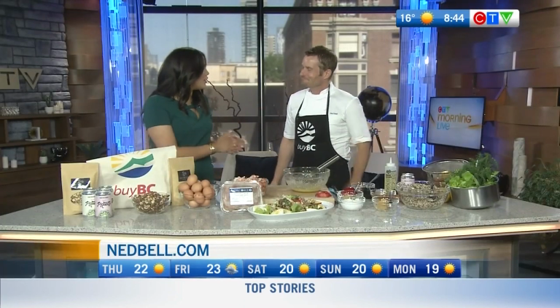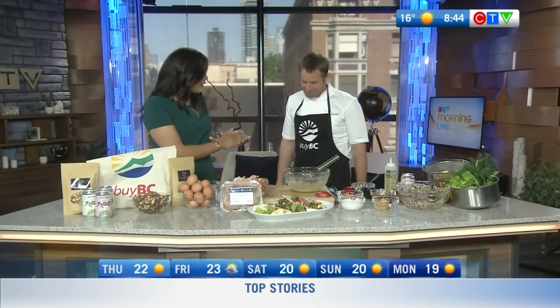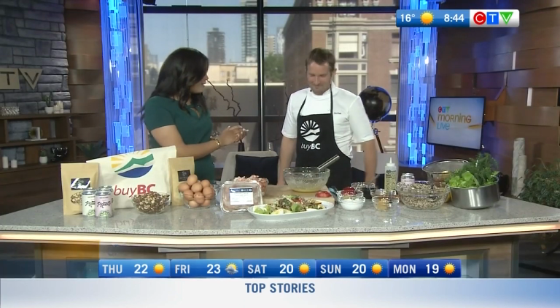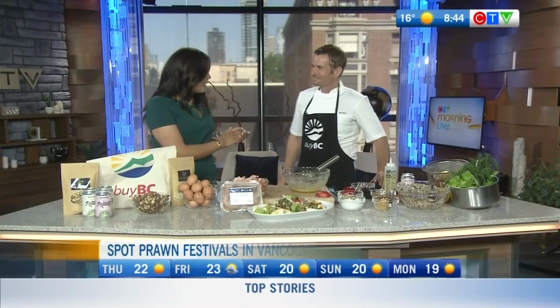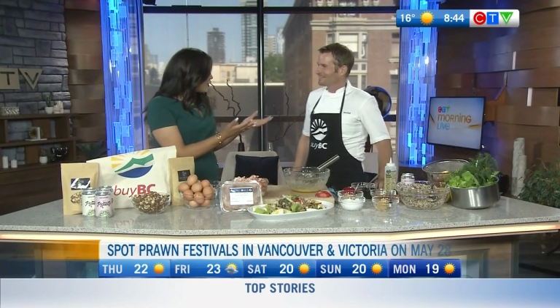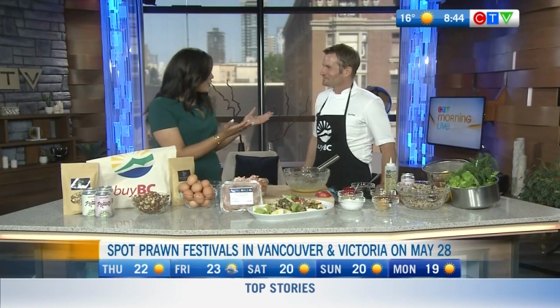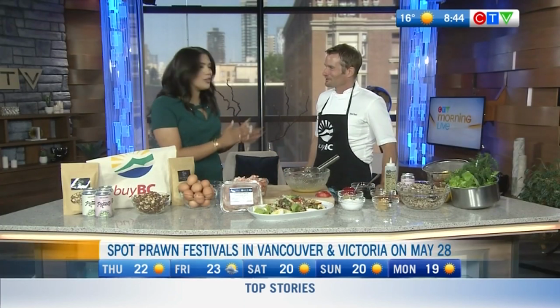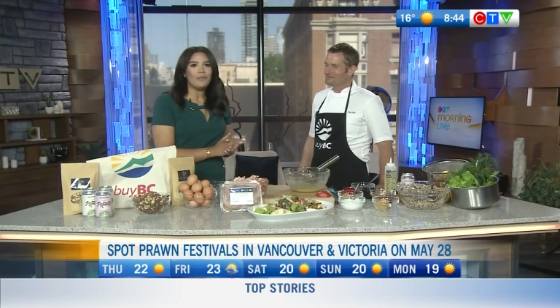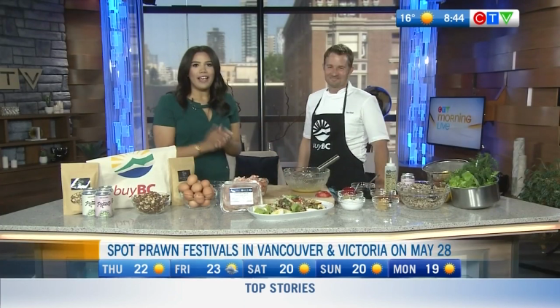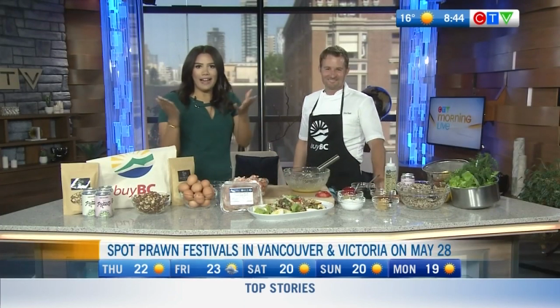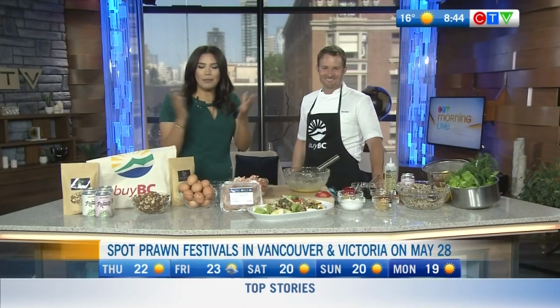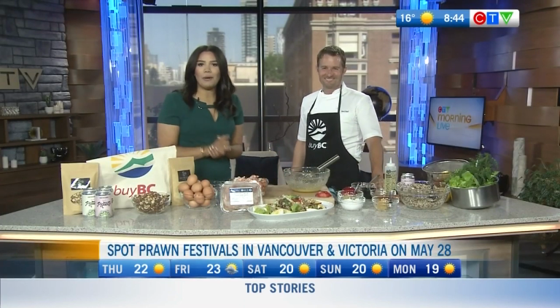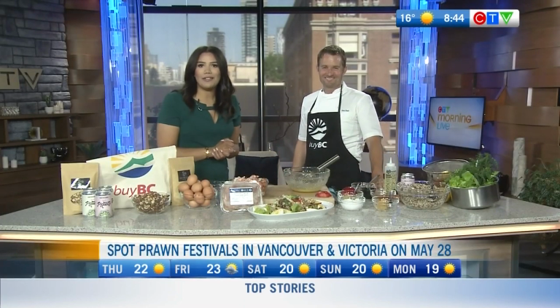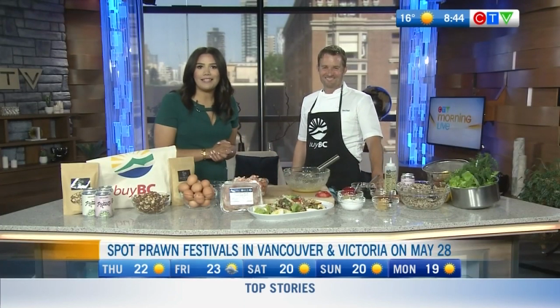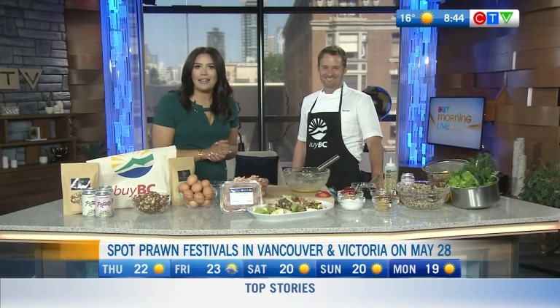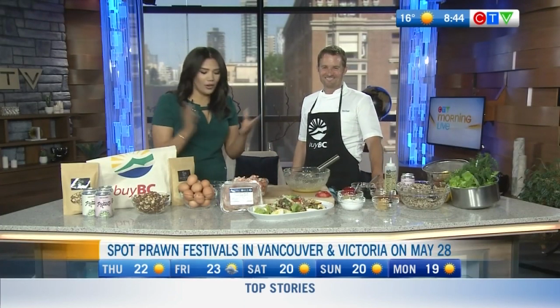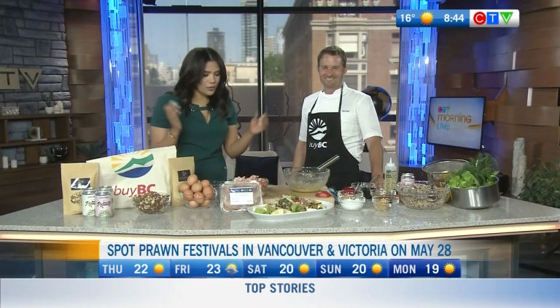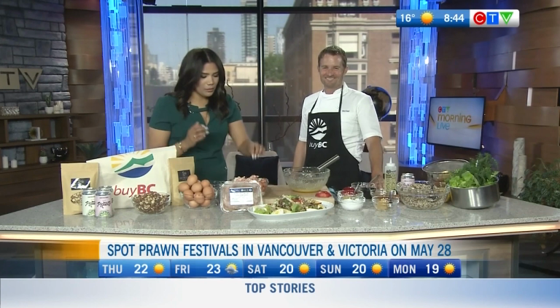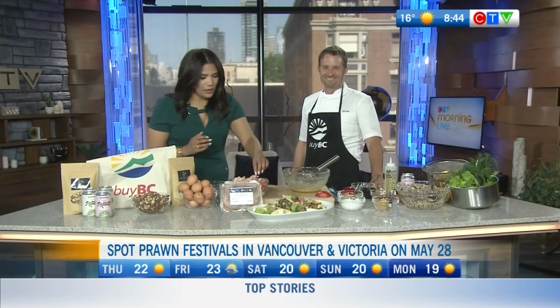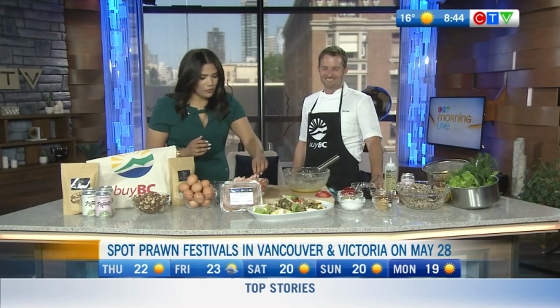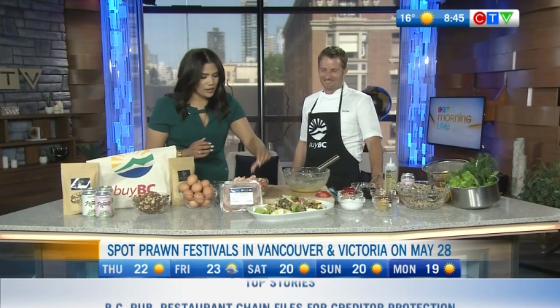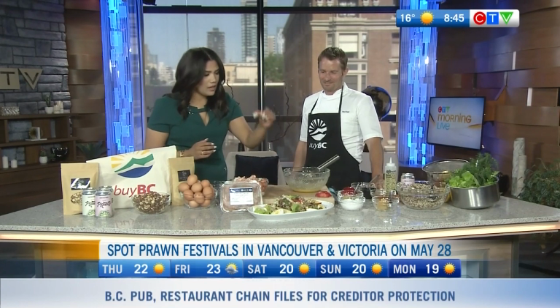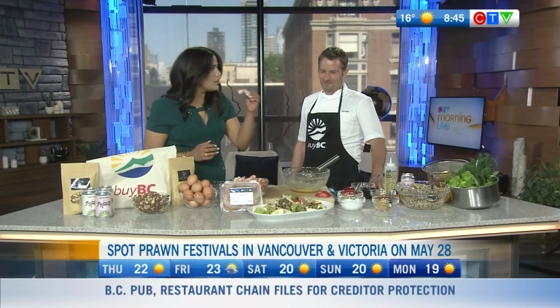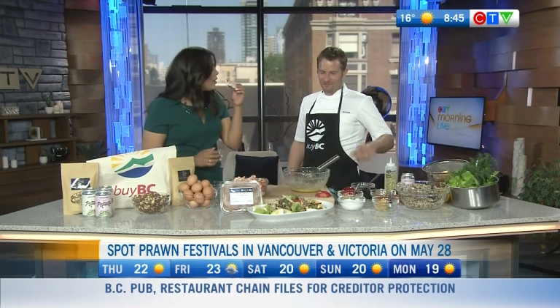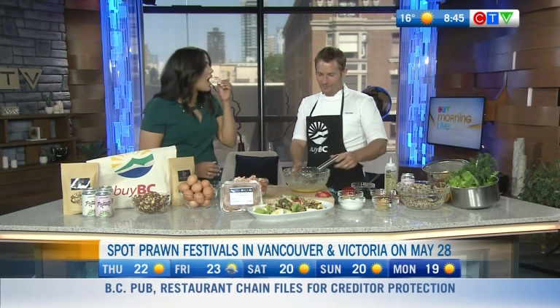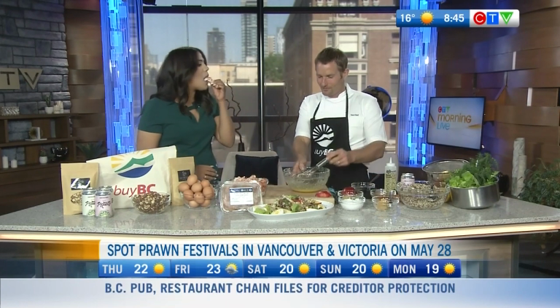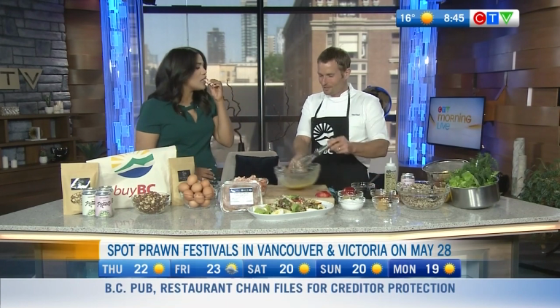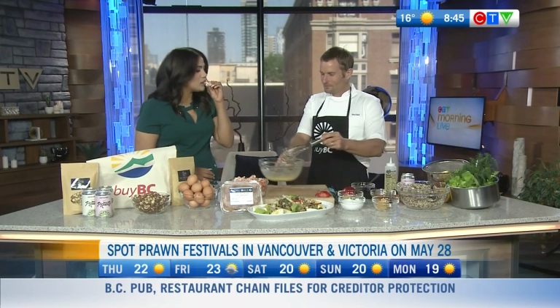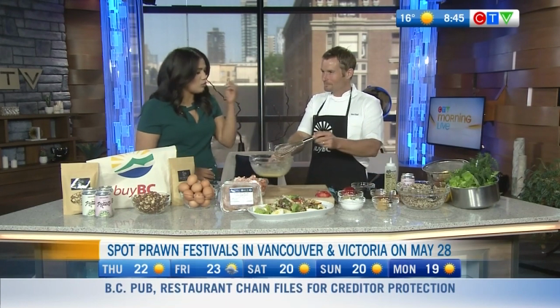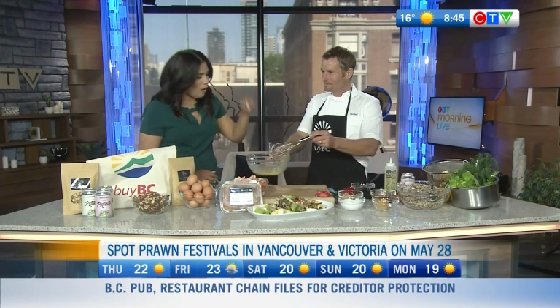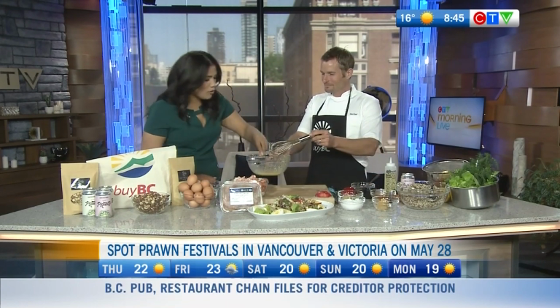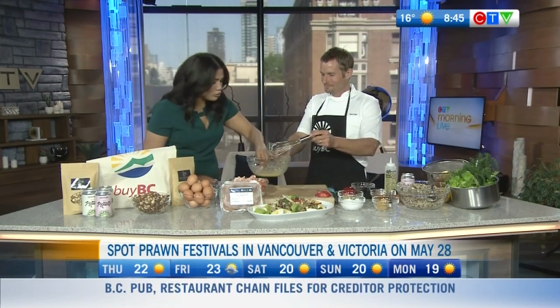Thank you so much, Chef Ned Bell. Cheers to you and happy spot prawn season to all those who celebrate. I'm going to have one — dip it in the sauce. Of course!